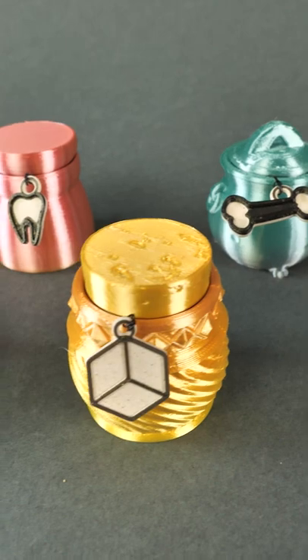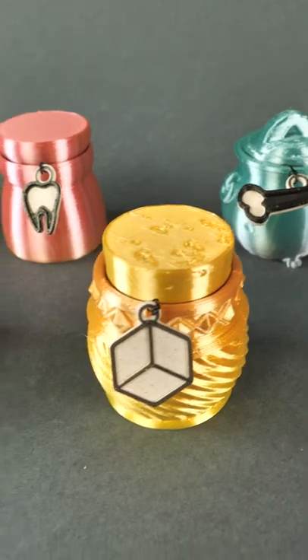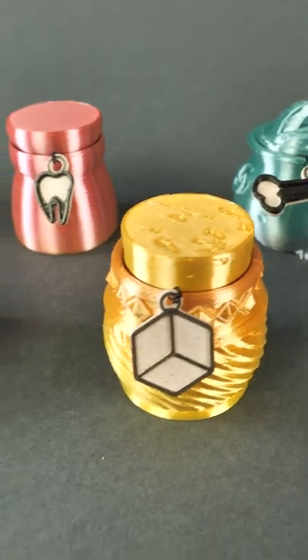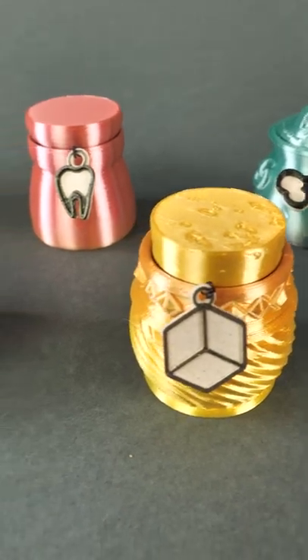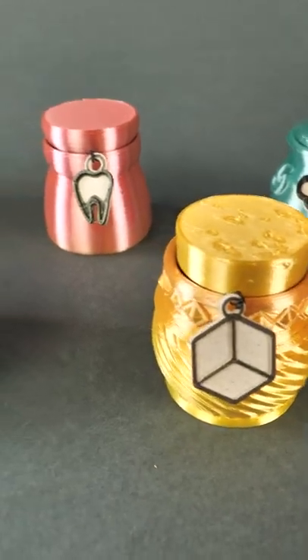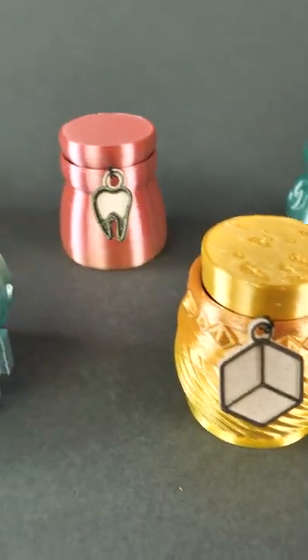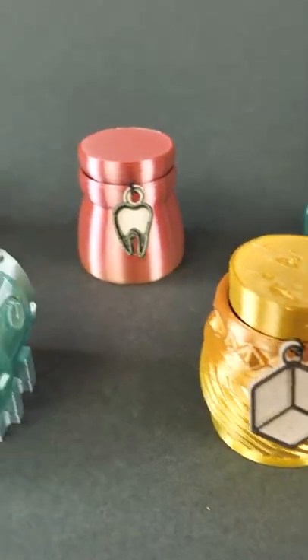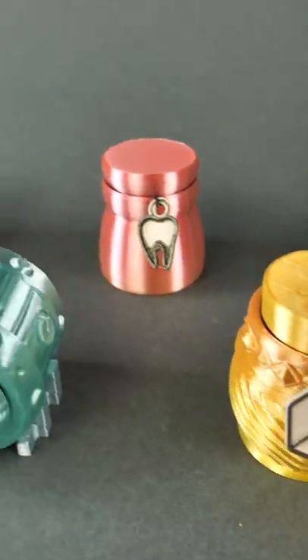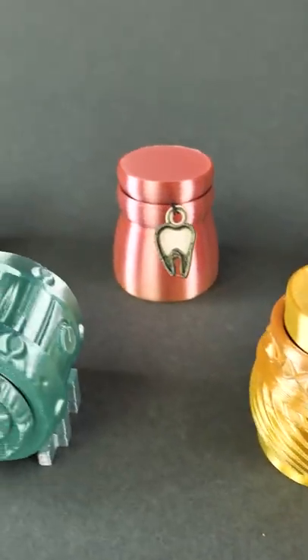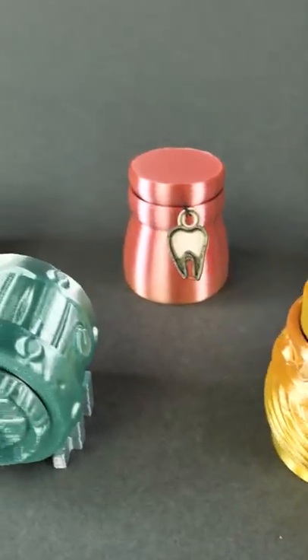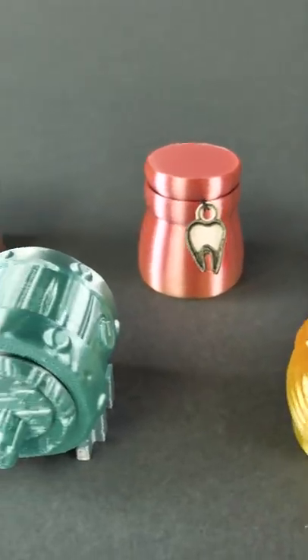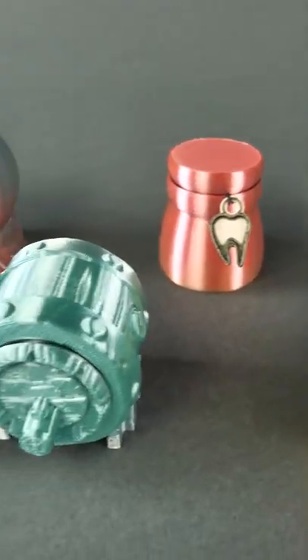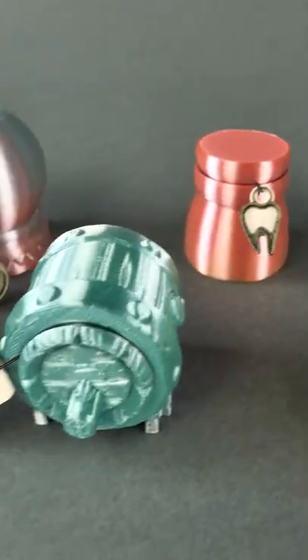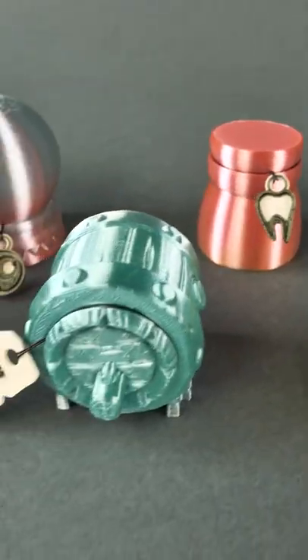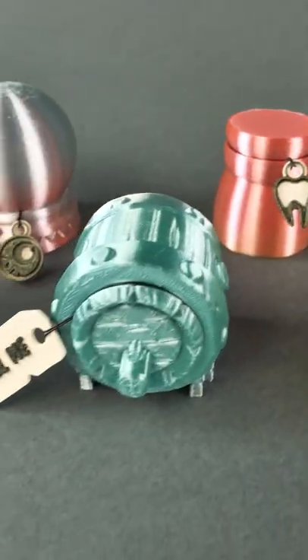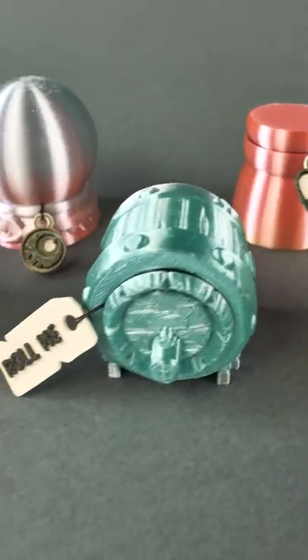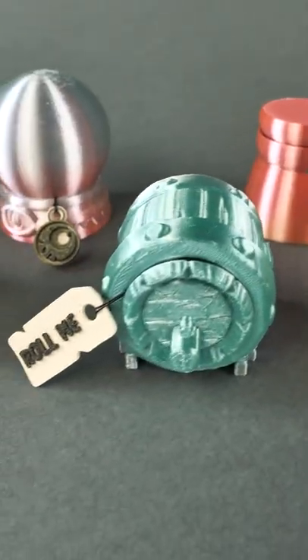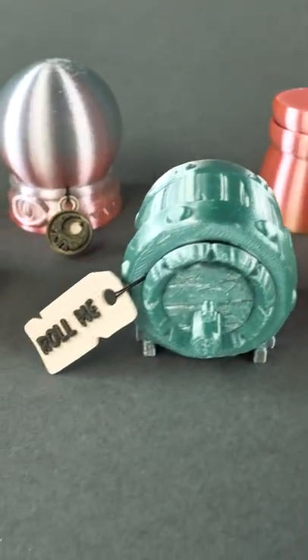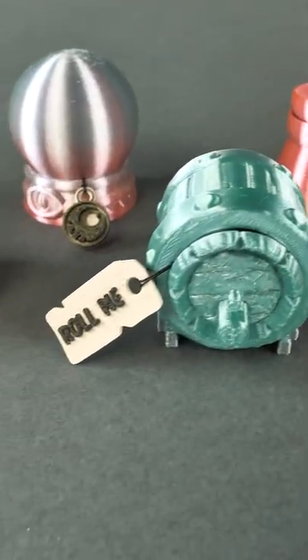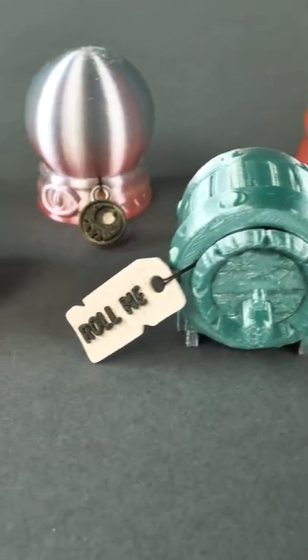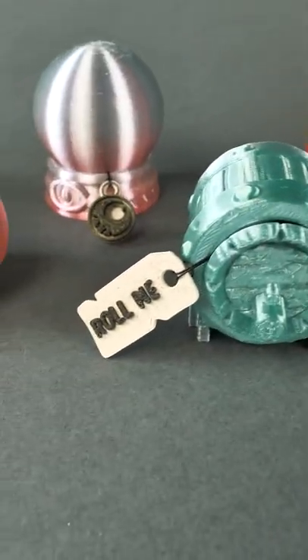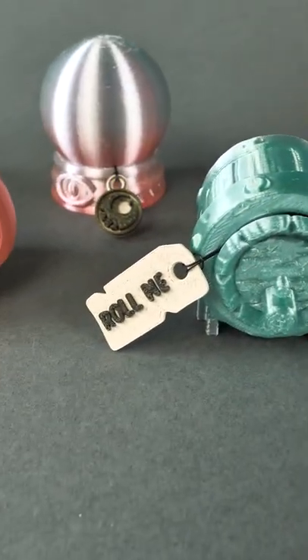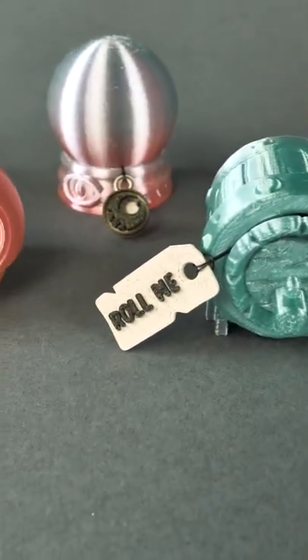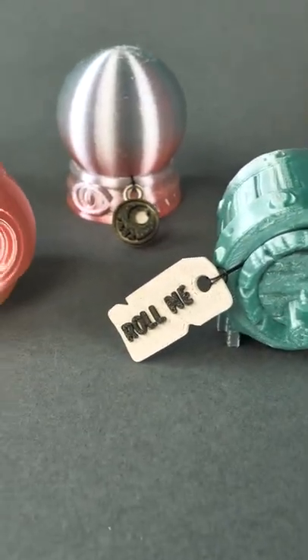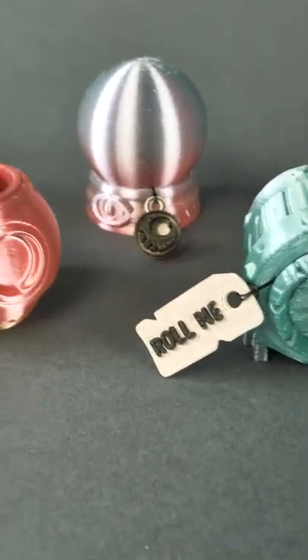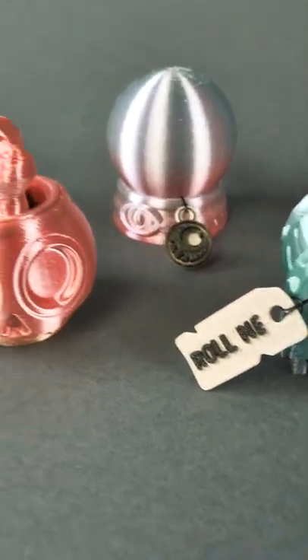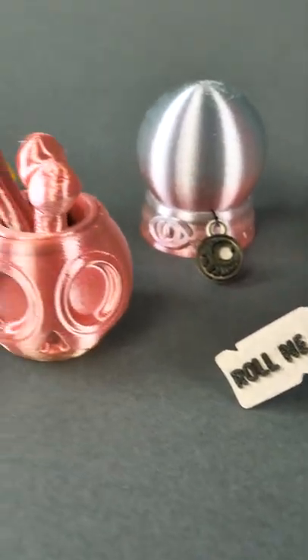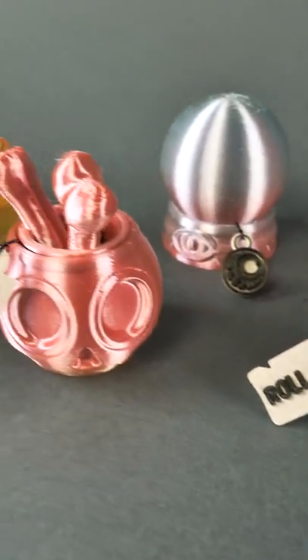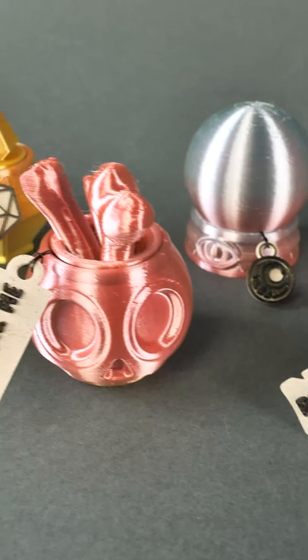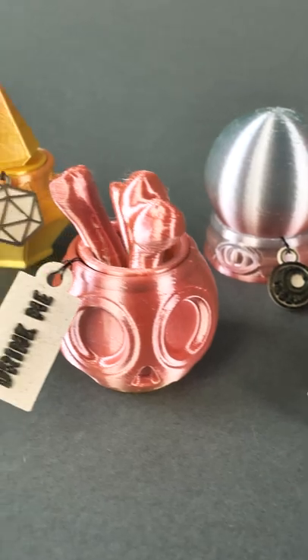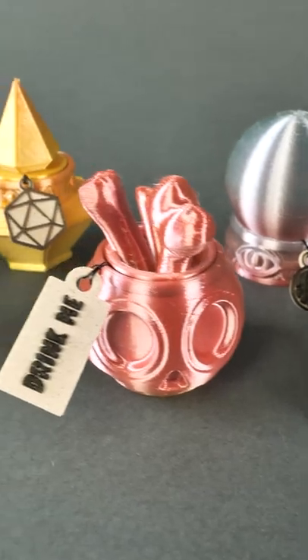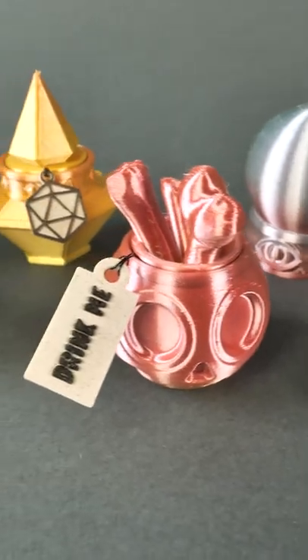I did a filament change right at the very end of the print so you could see things like 'roll me' and 'drink me'.